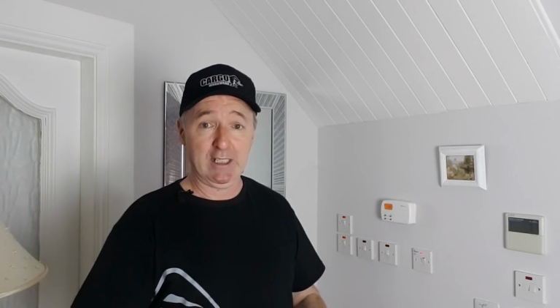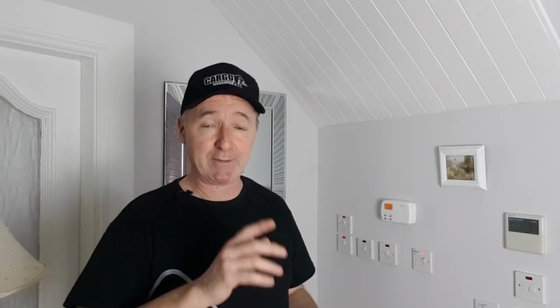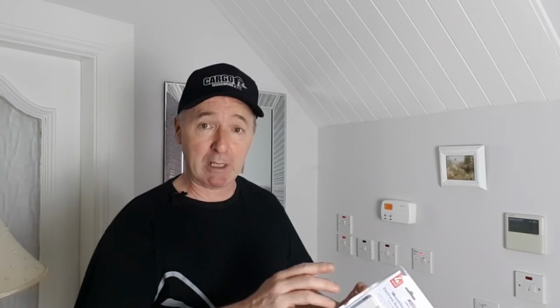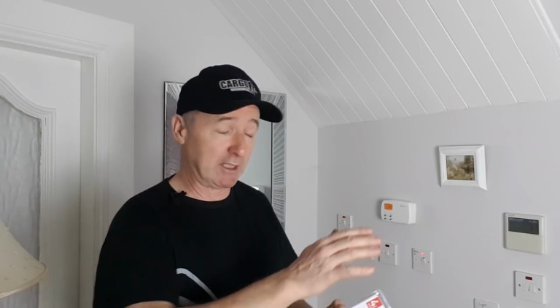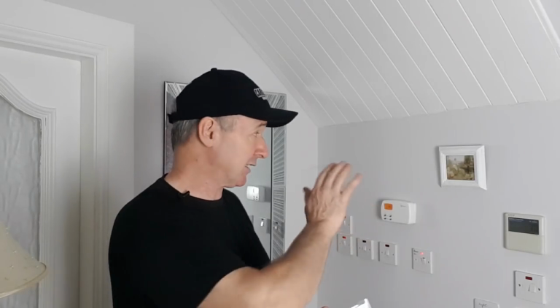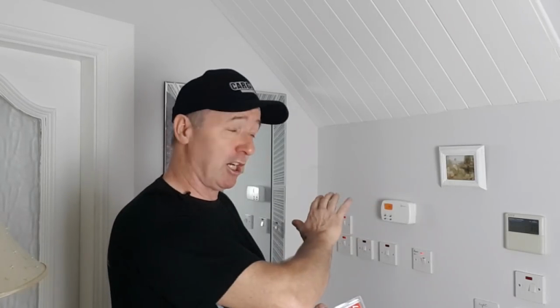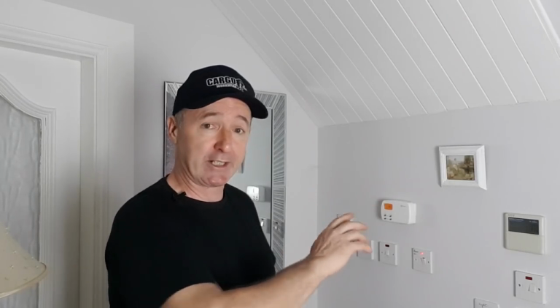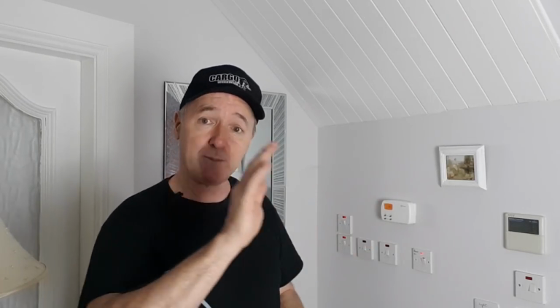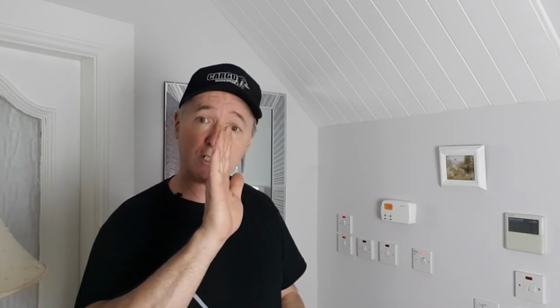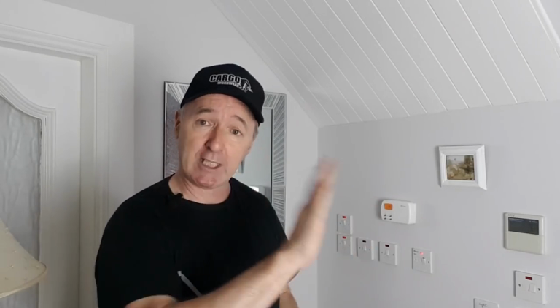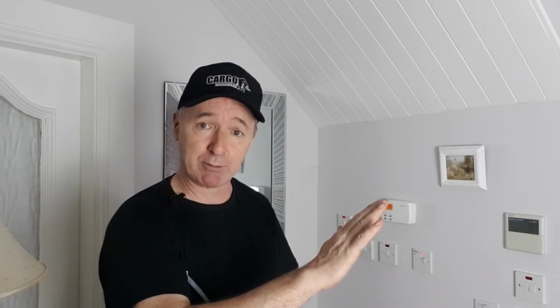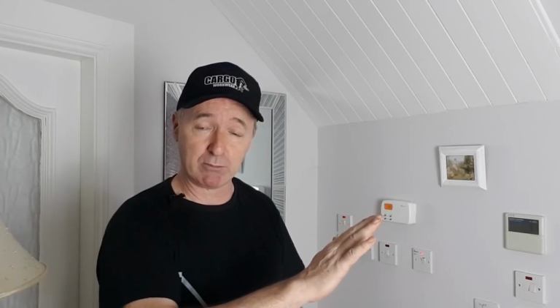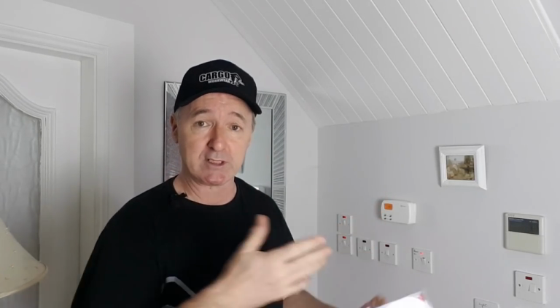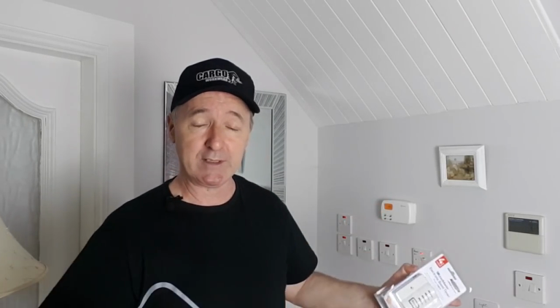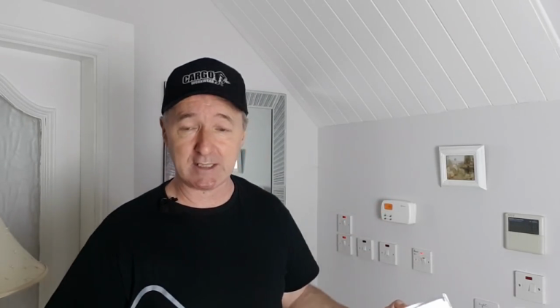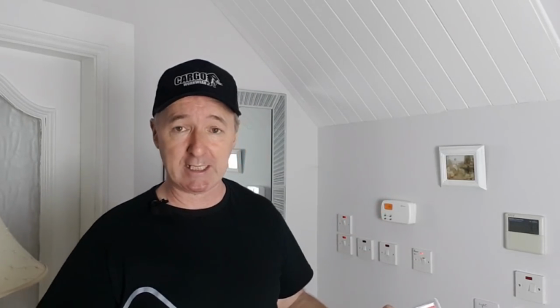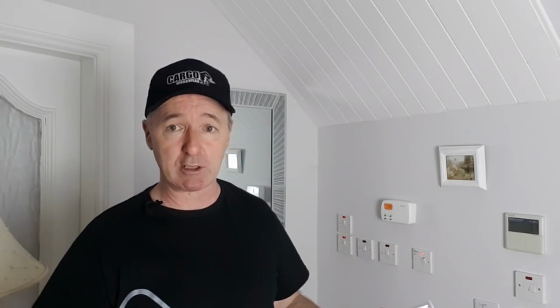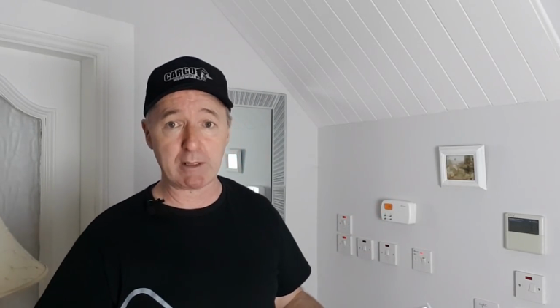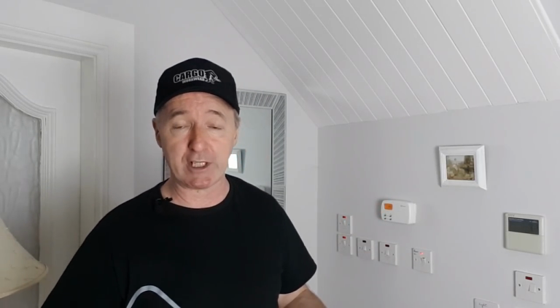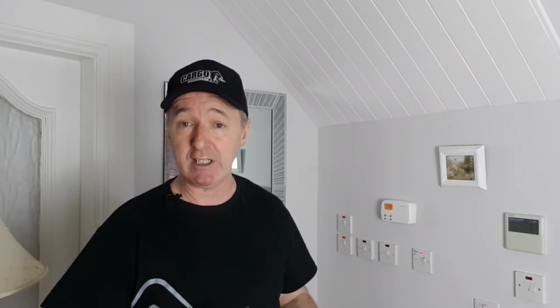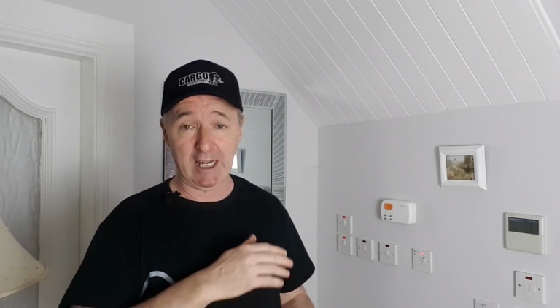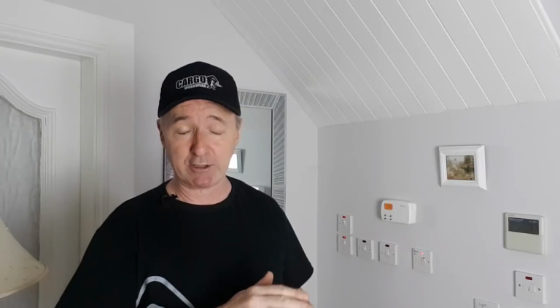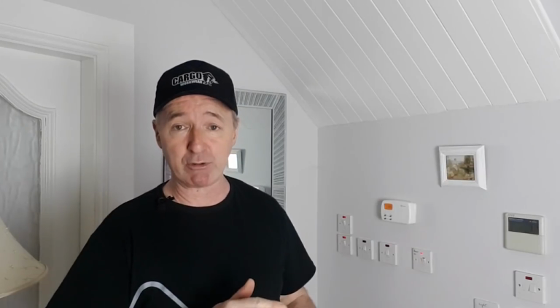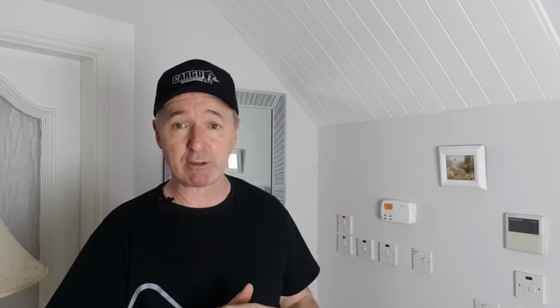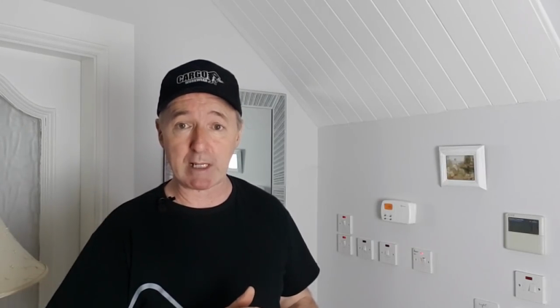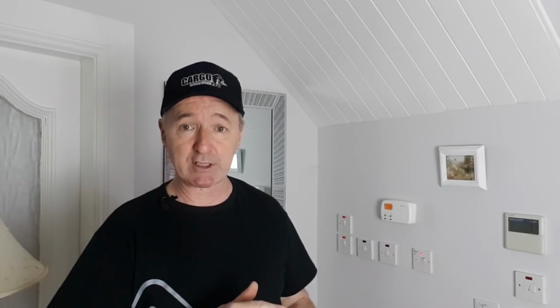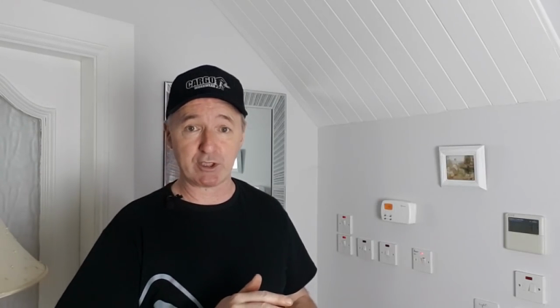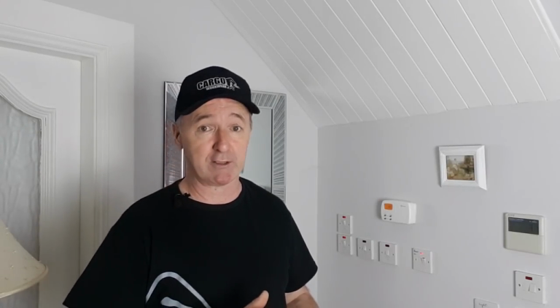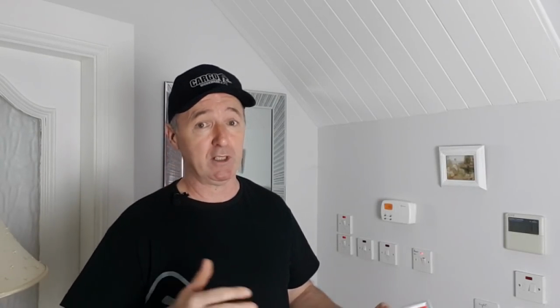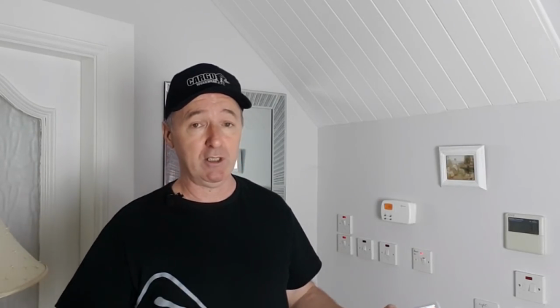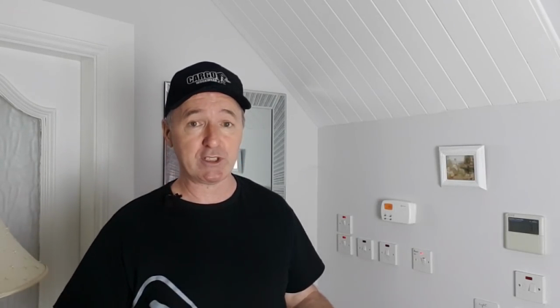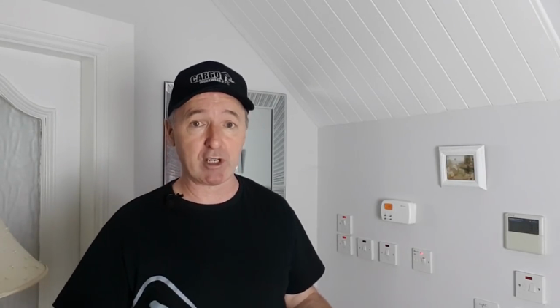If you come out into the hall and hit the button once, that's it — the heating will come on for an hour and you don't need to remember to switch it off, which is great.